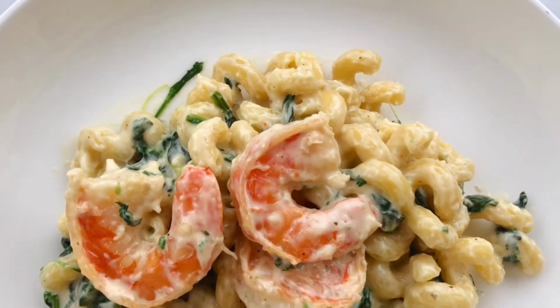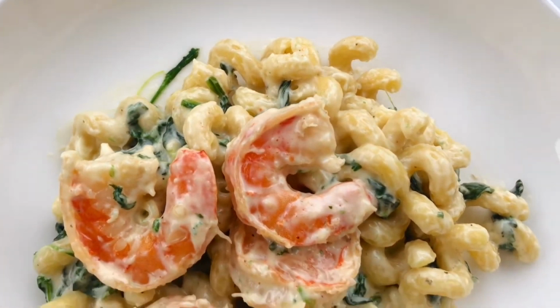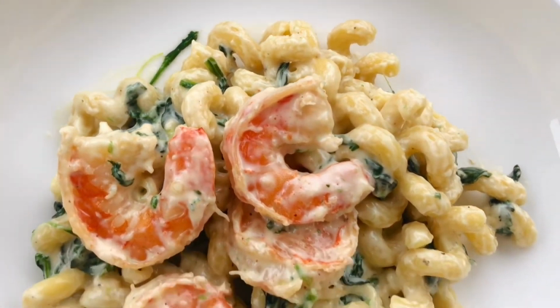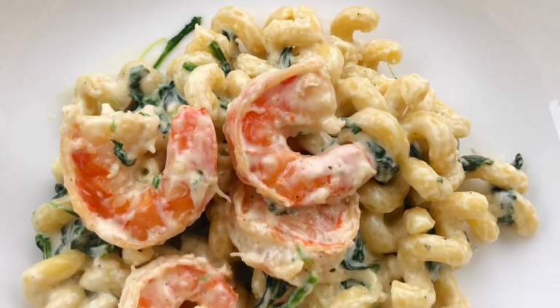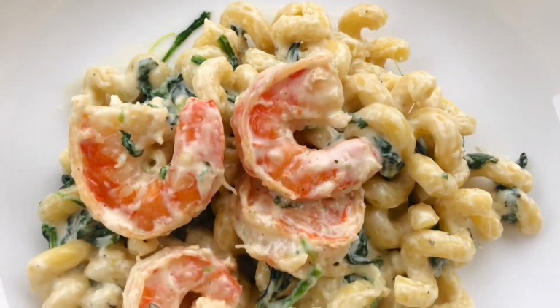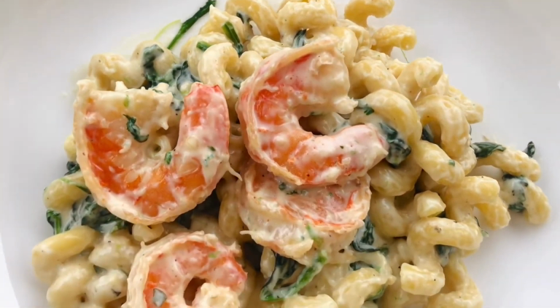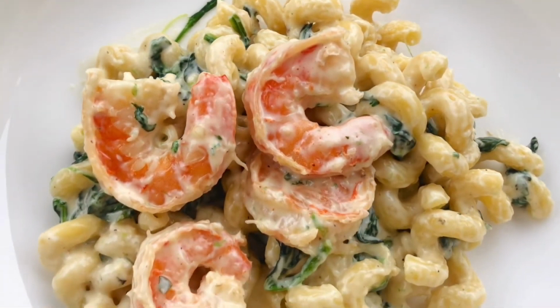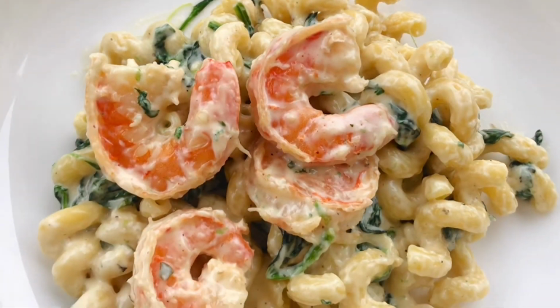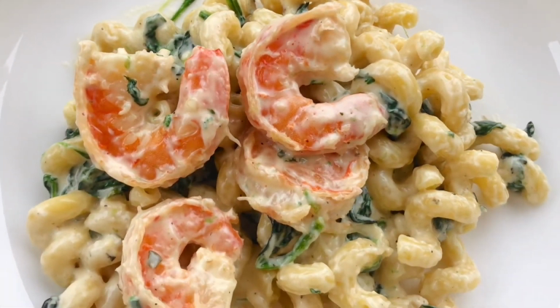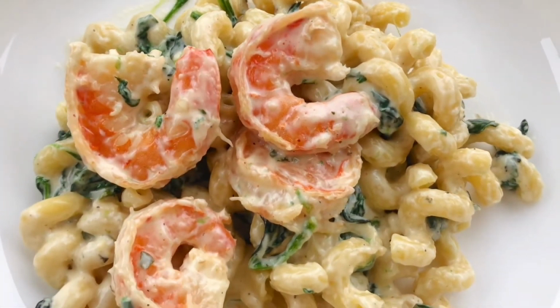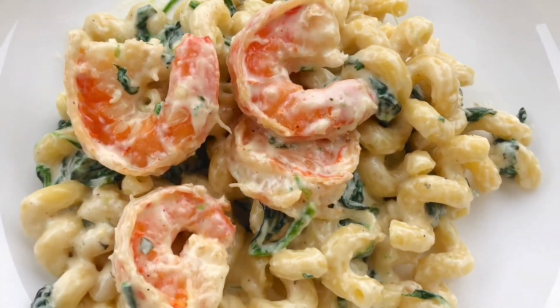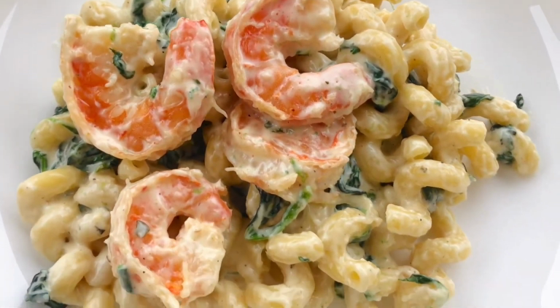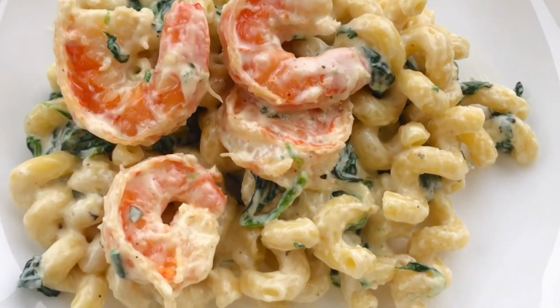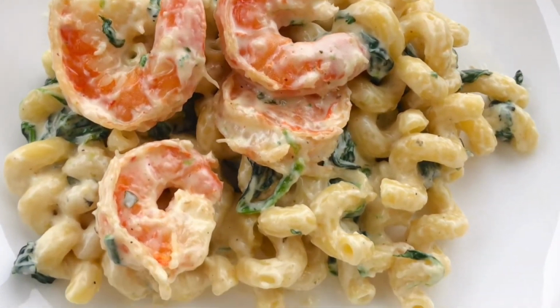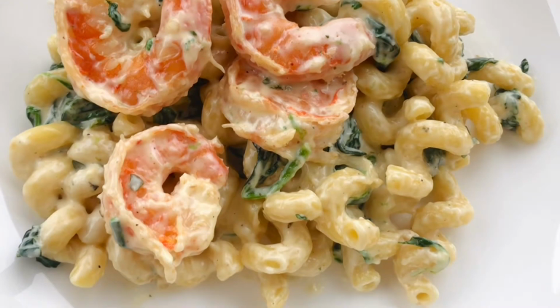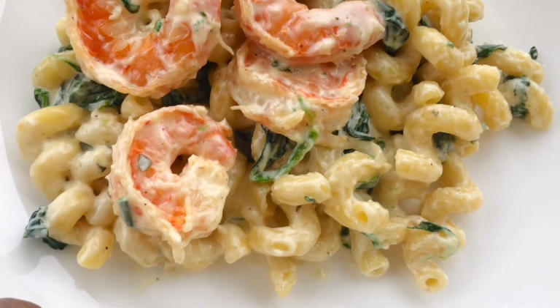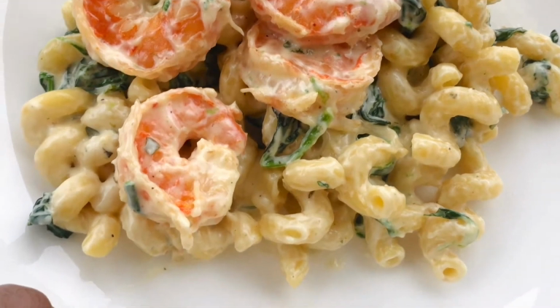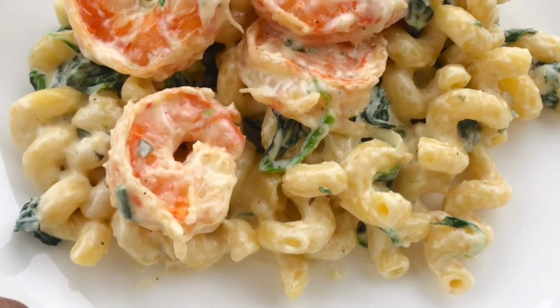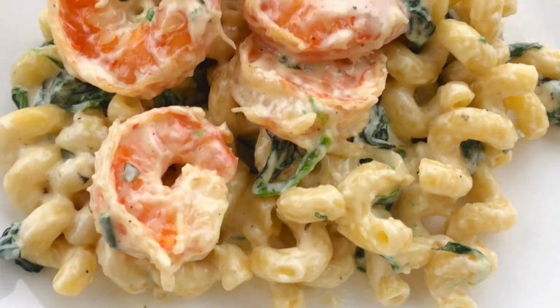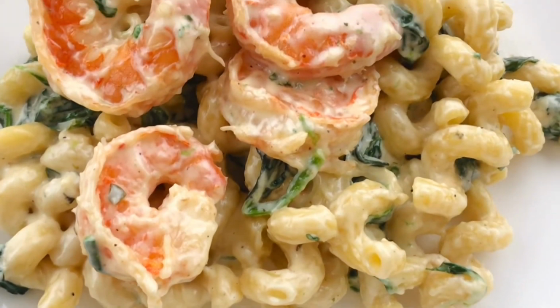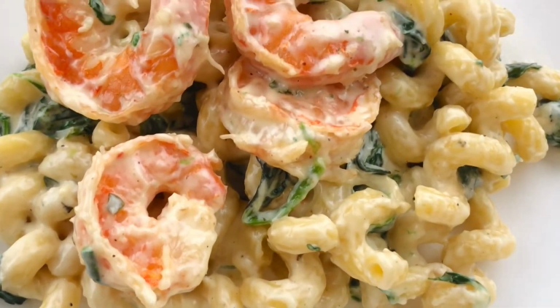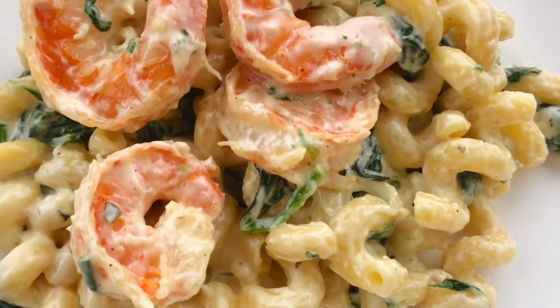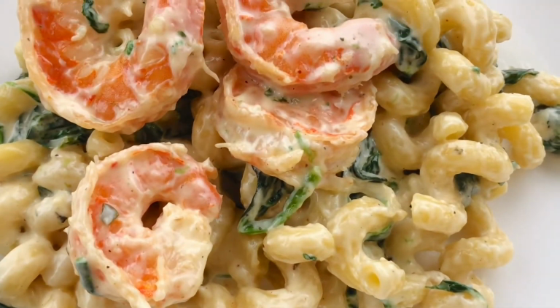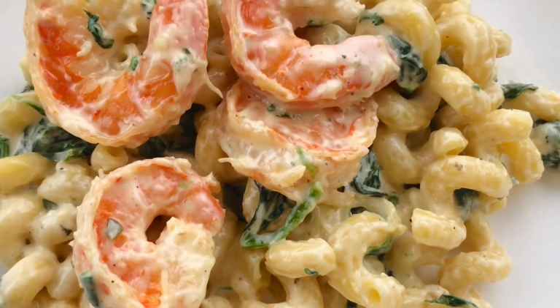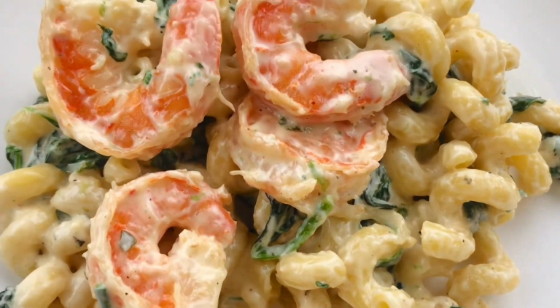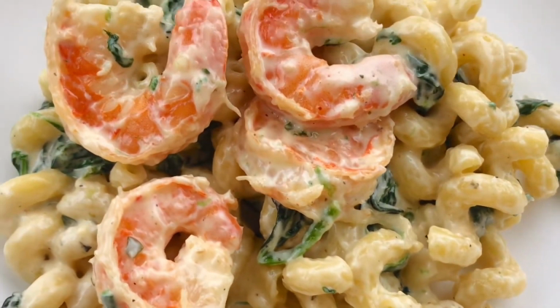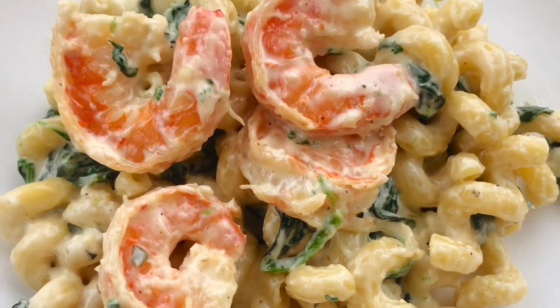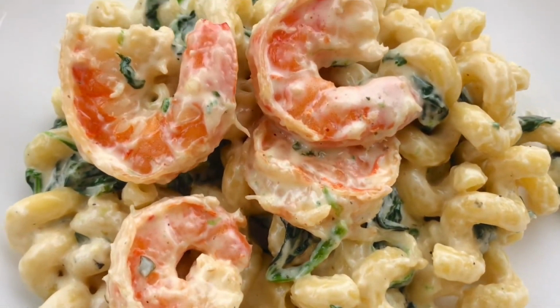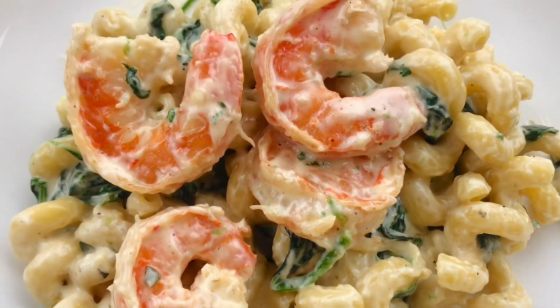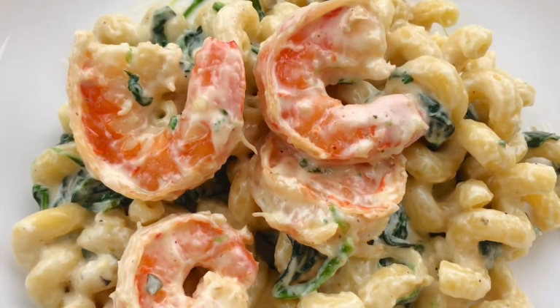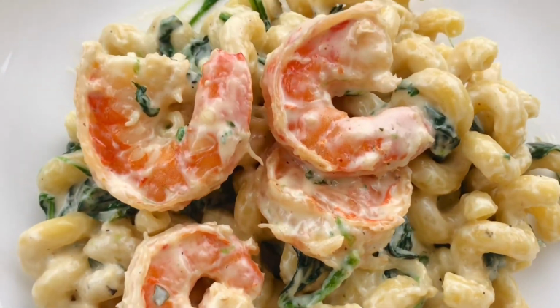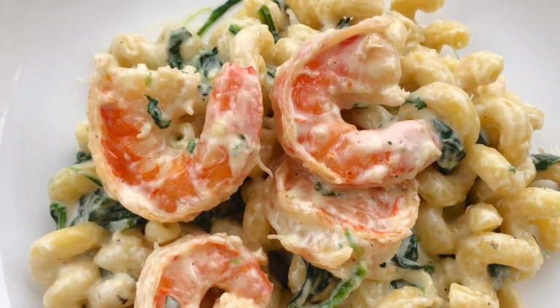I hope you guys liked this recipe! If you did, don't forget to give it a big thumbs up, subscribe down below, and I will see you guys in my next video.